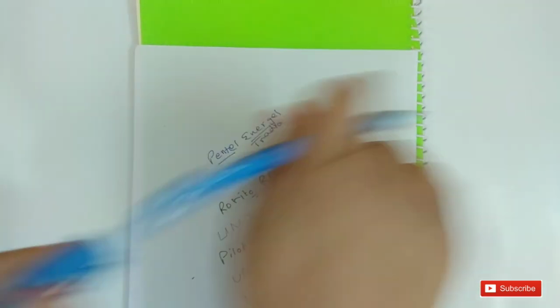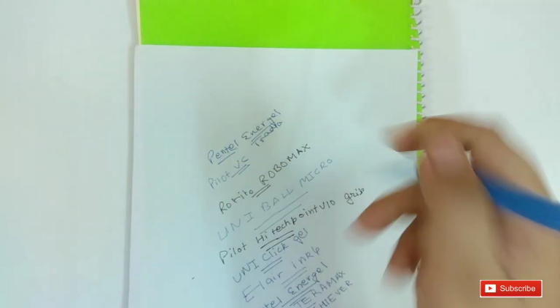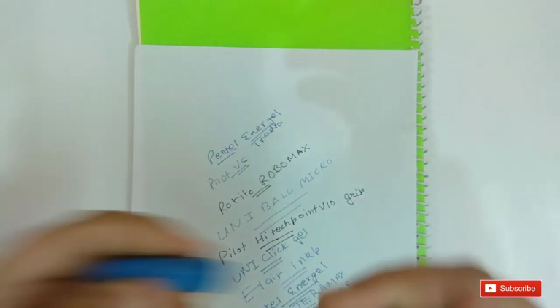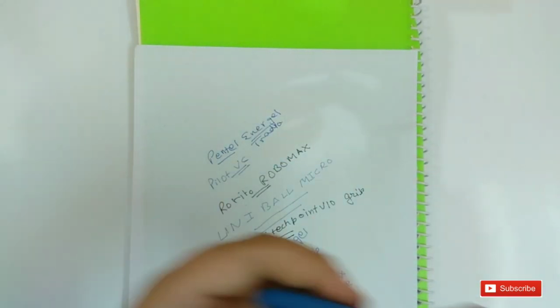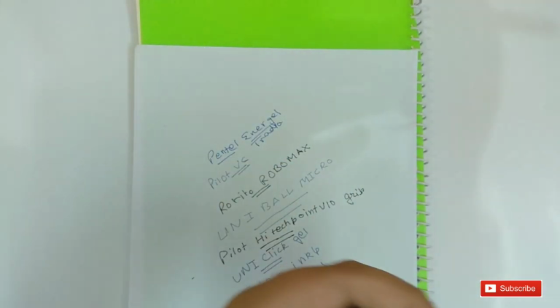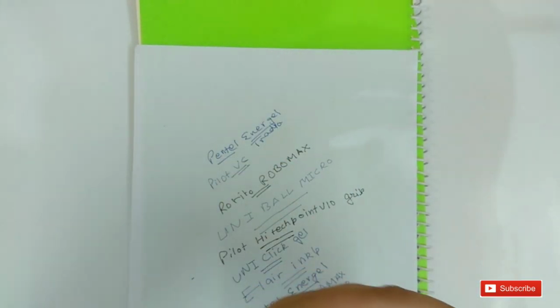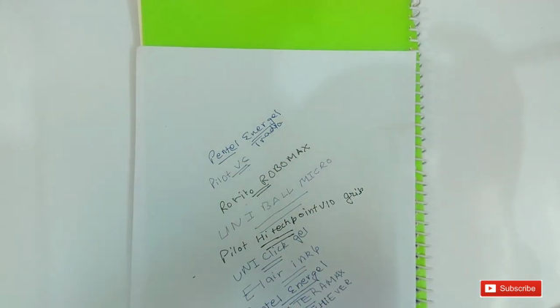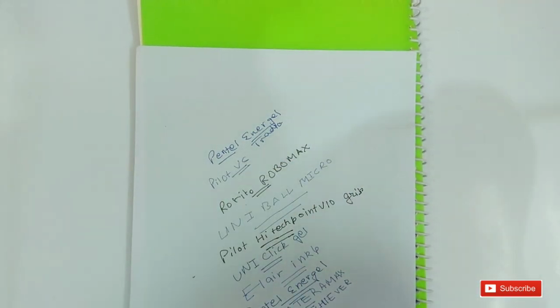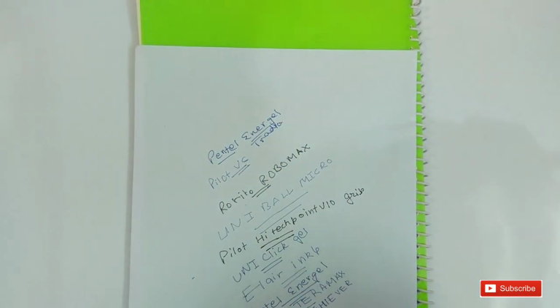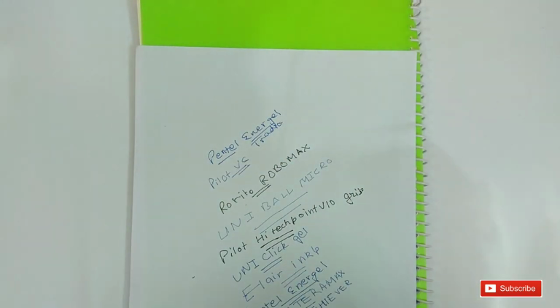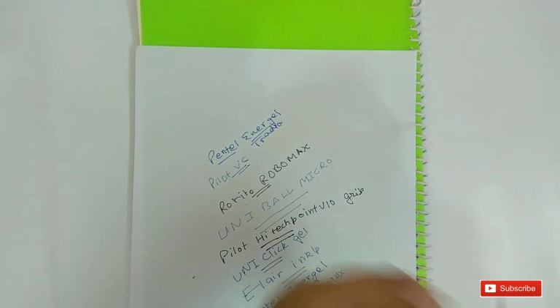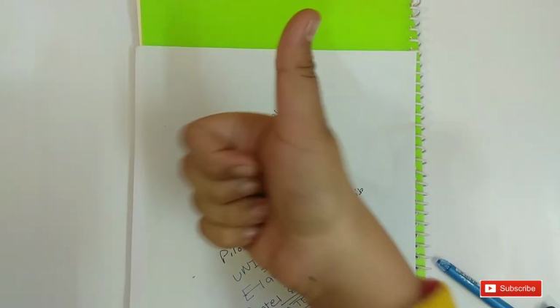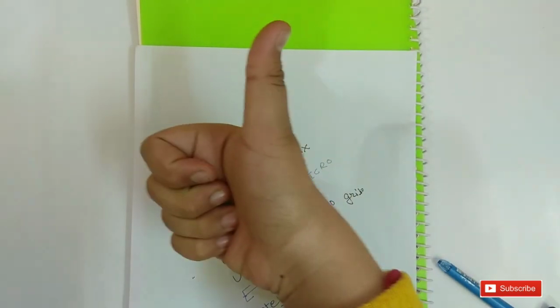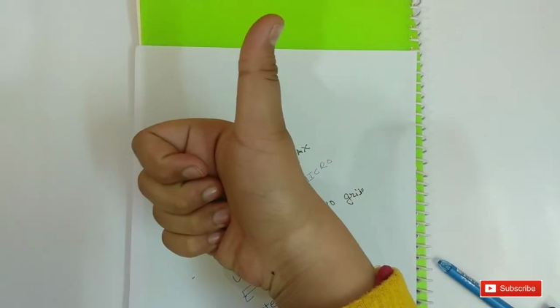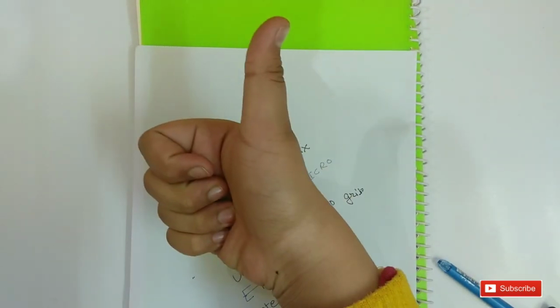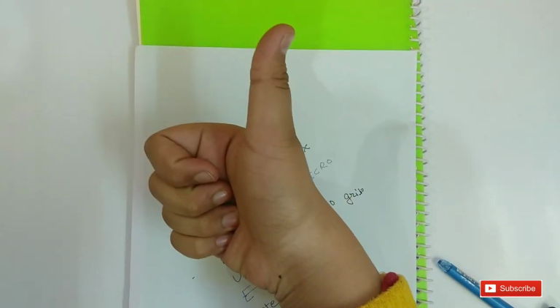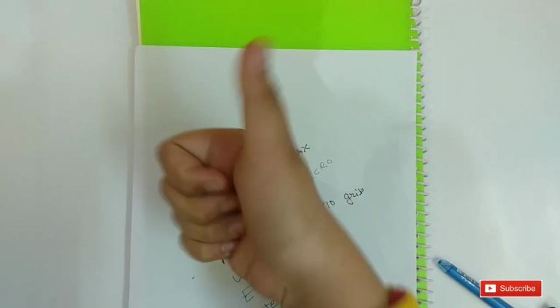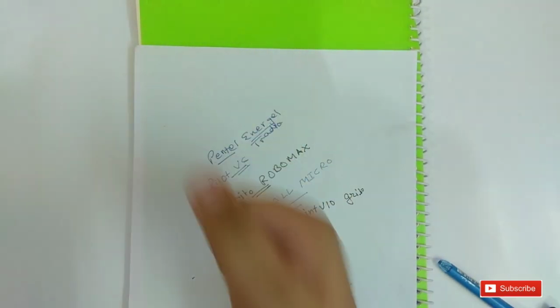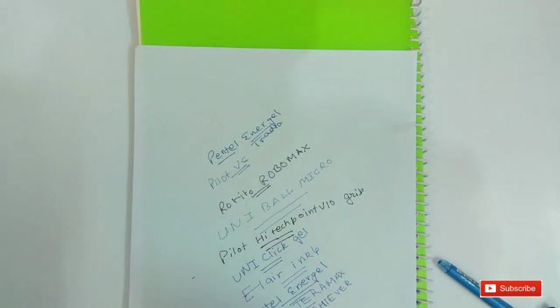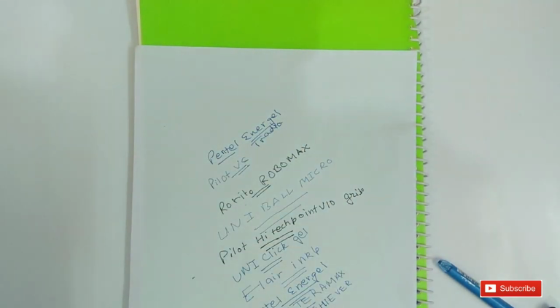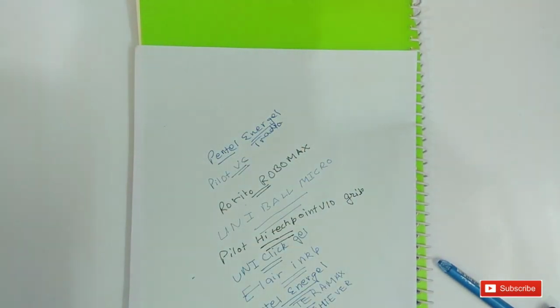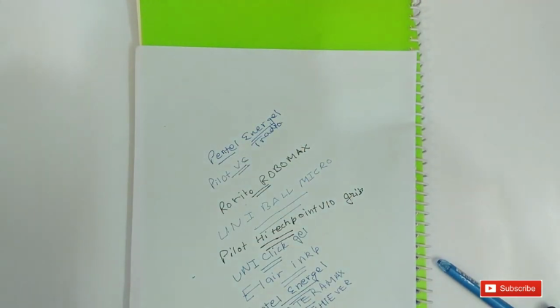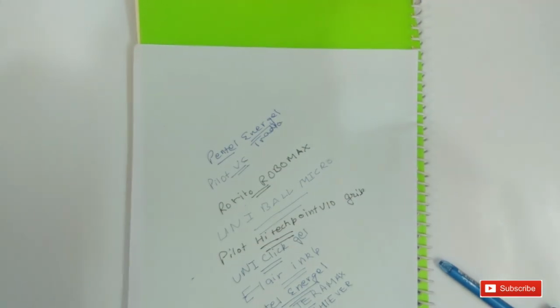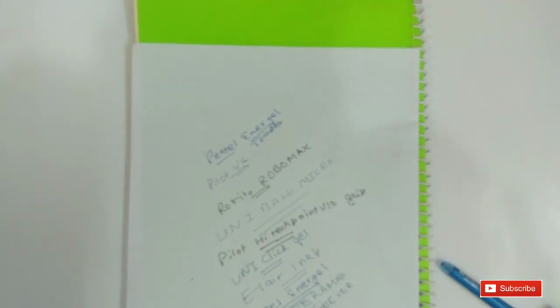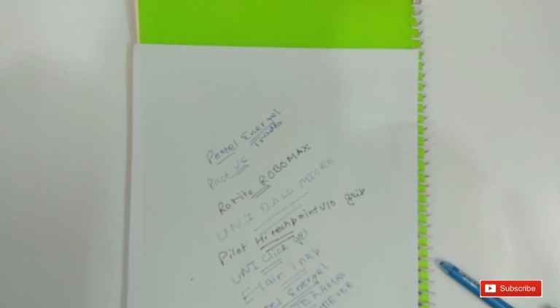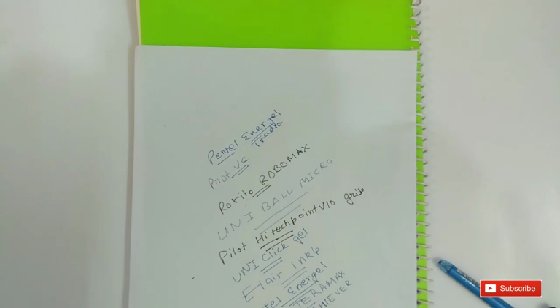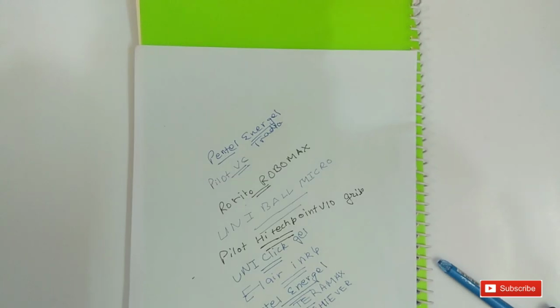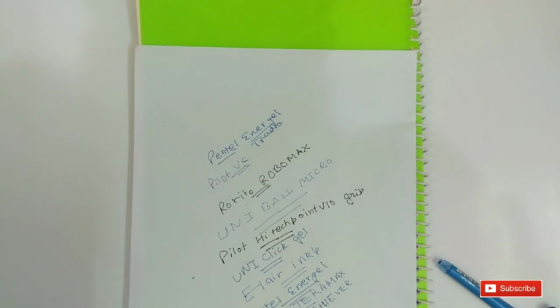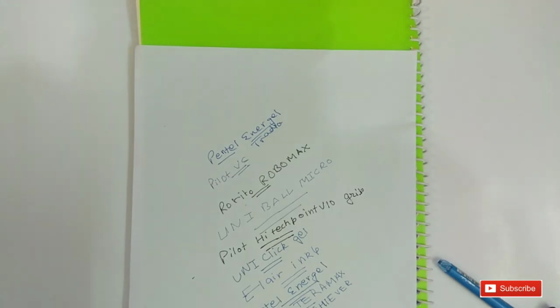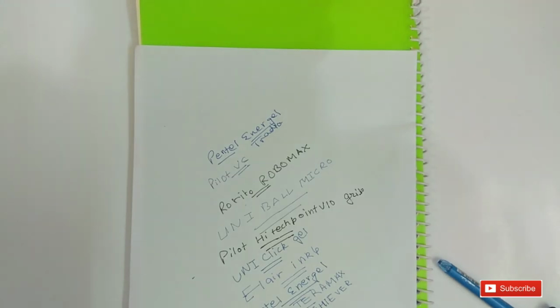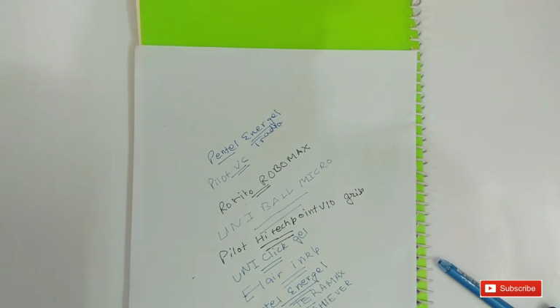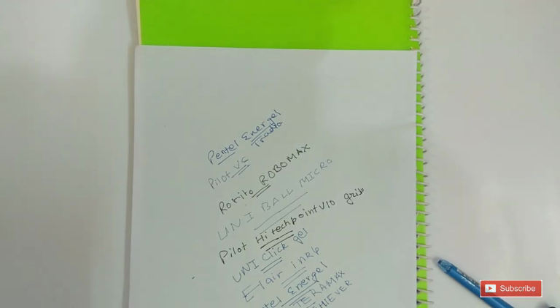Guys, if you like this video give a thumbs up. Thanks for watching and subscribe to my channel.